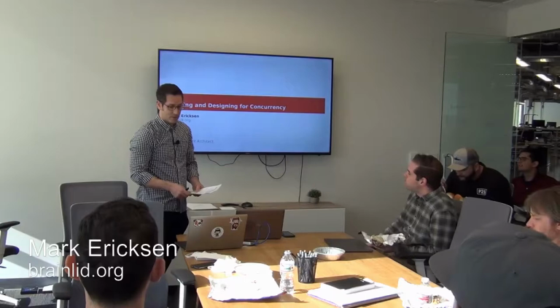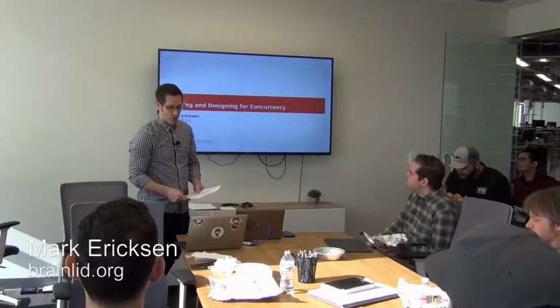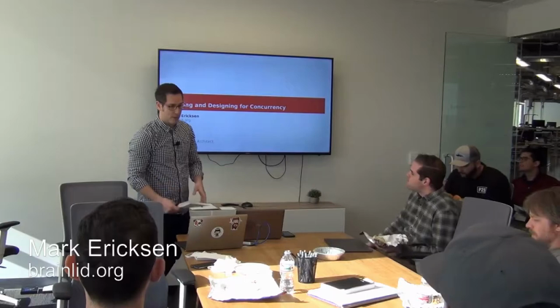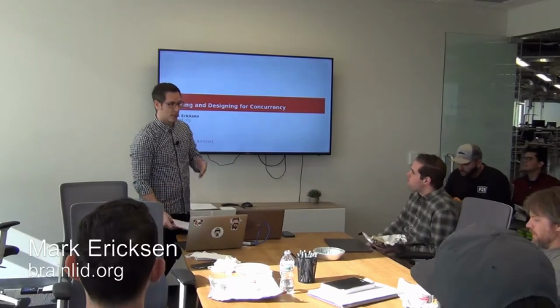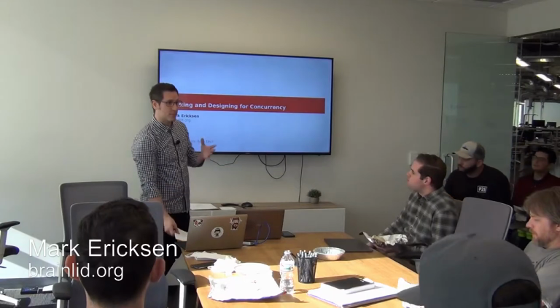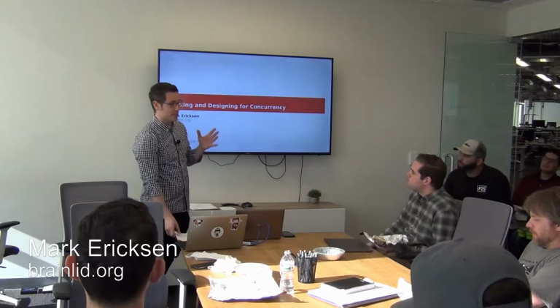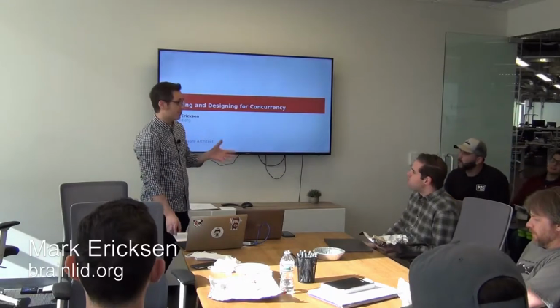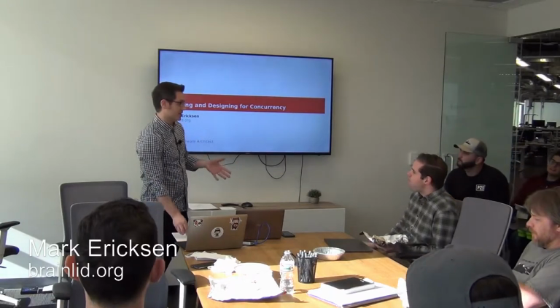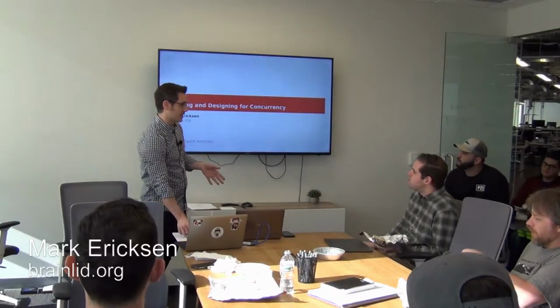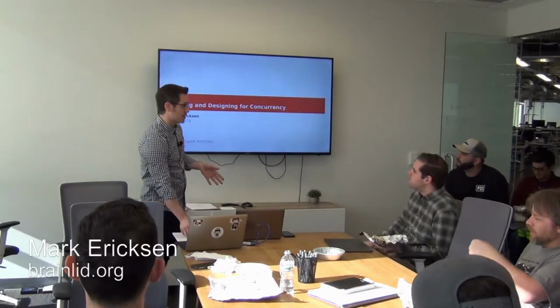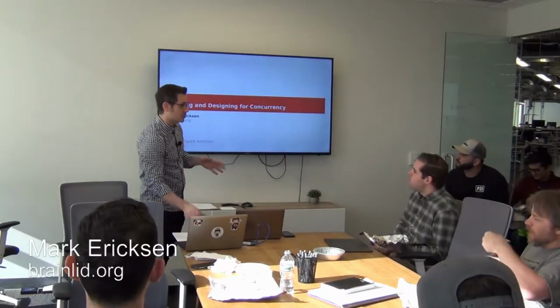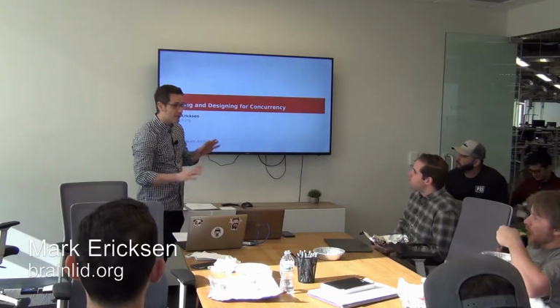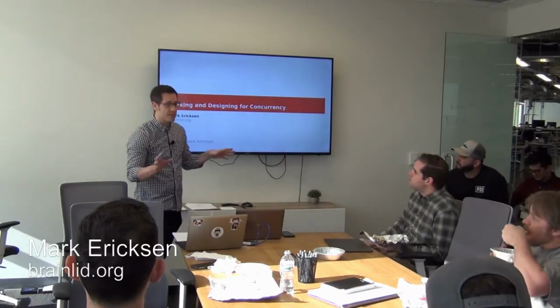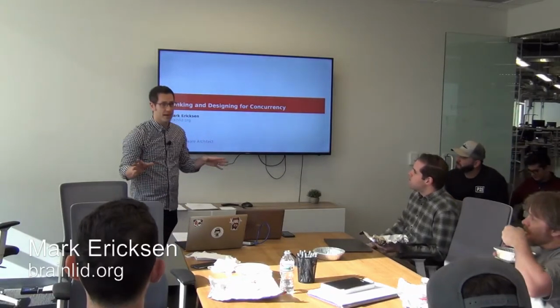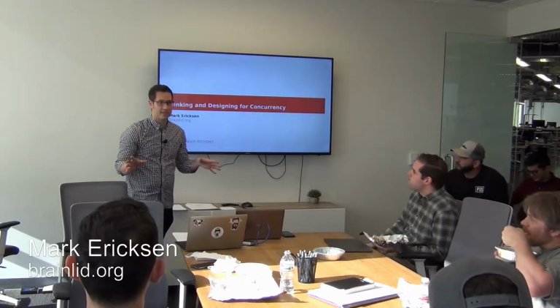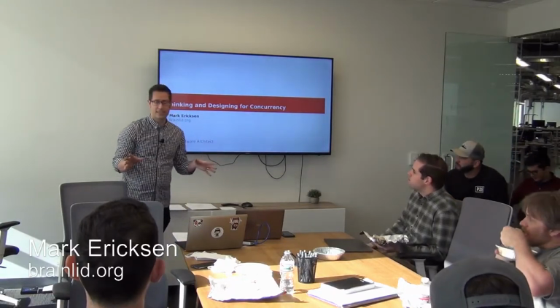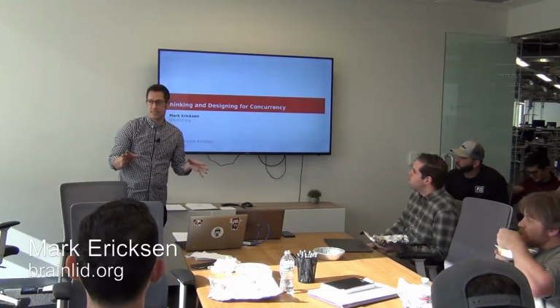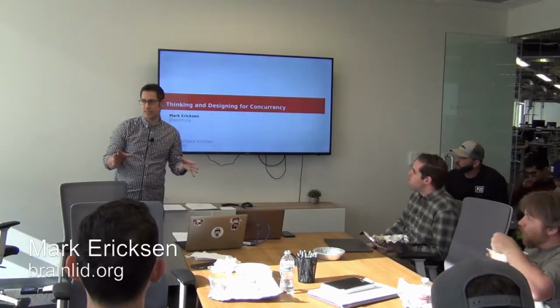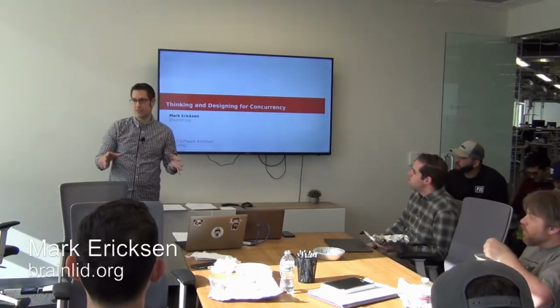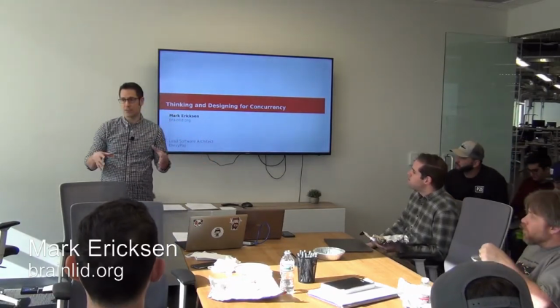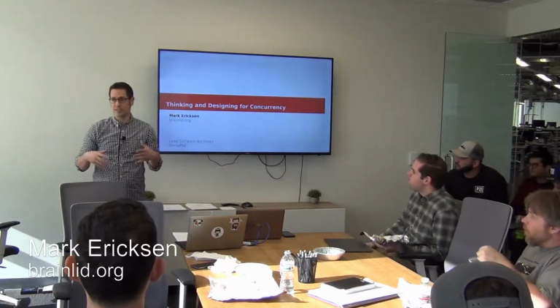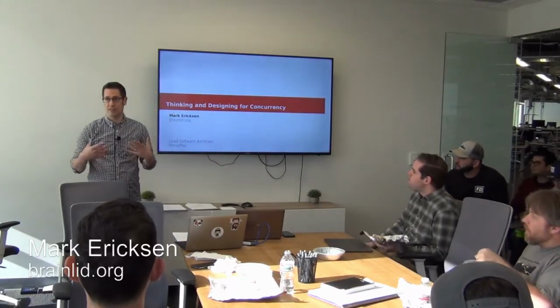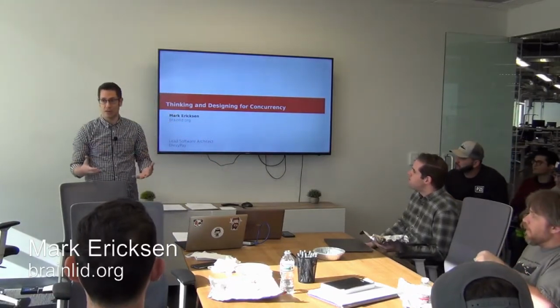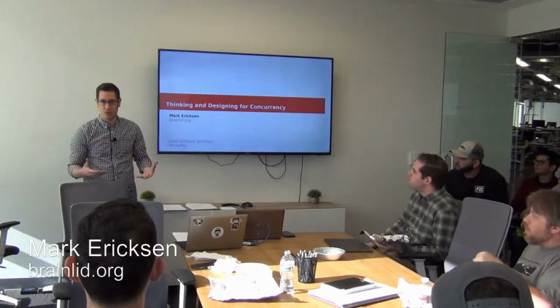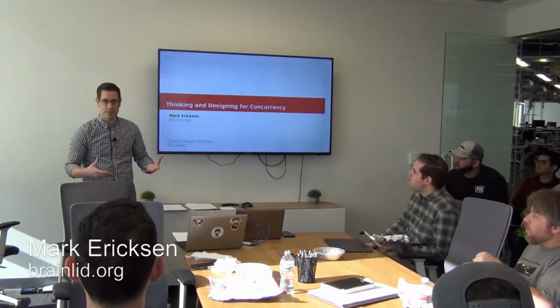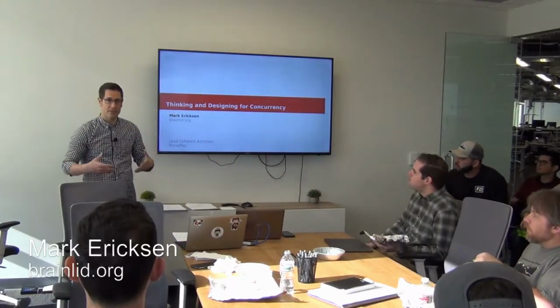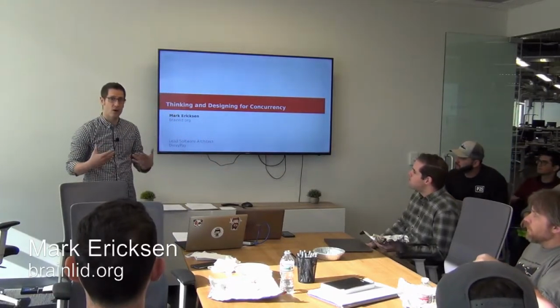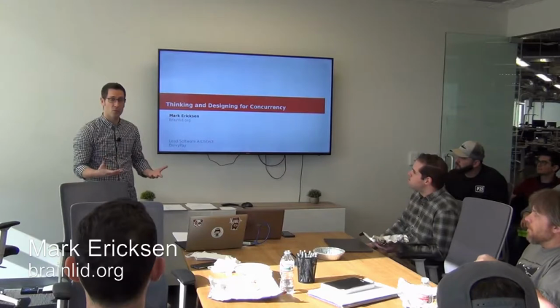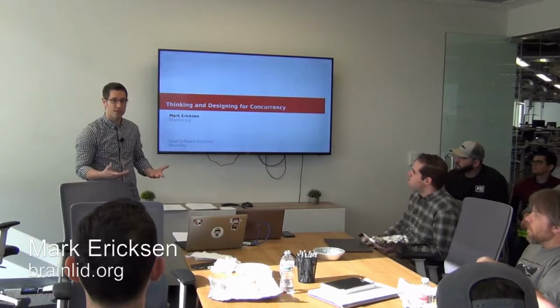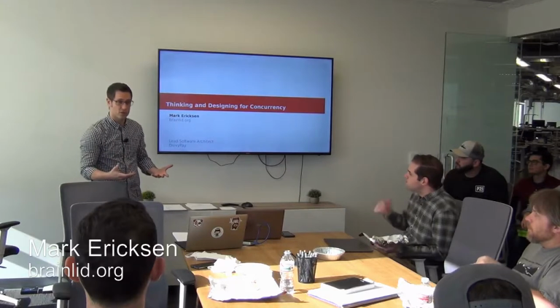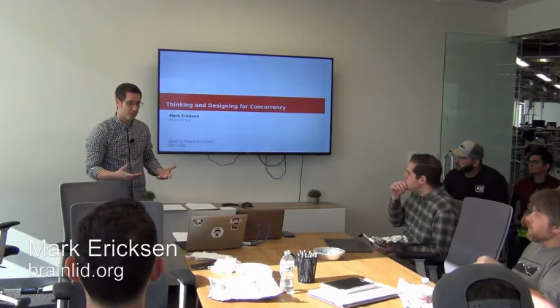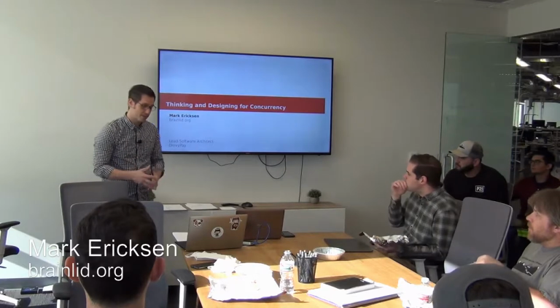I'm trying something different this time and I would love feedback to see if you think this is valuable and a helpful way to learn things.